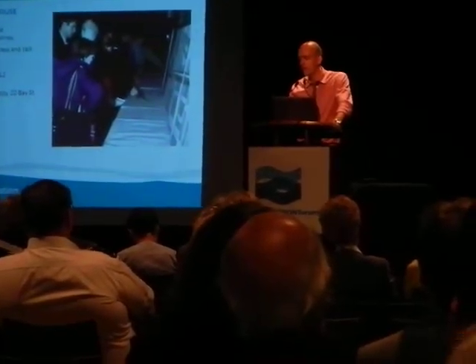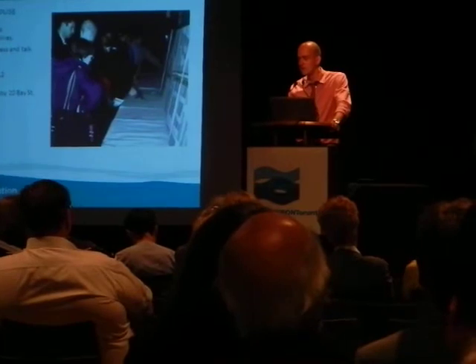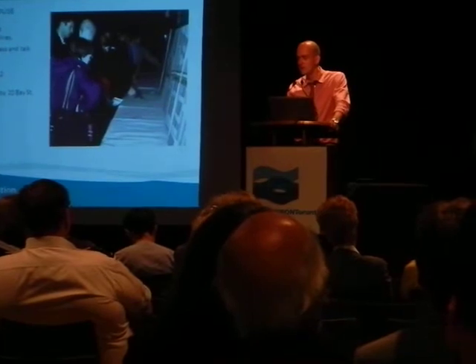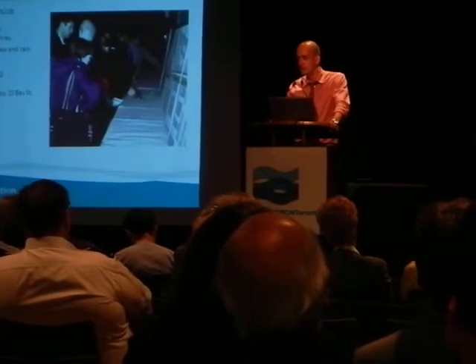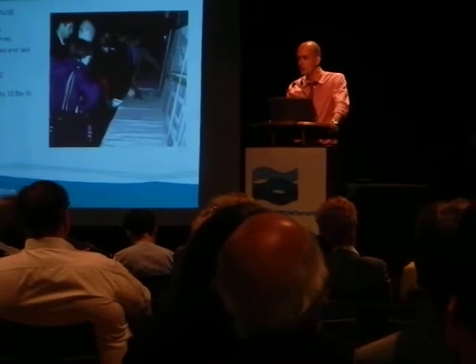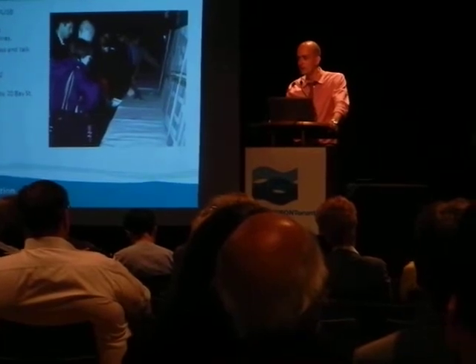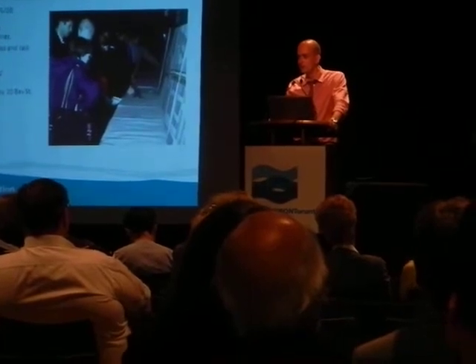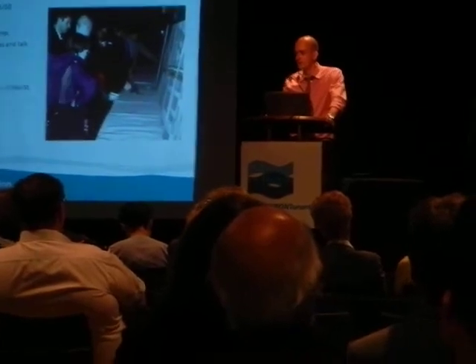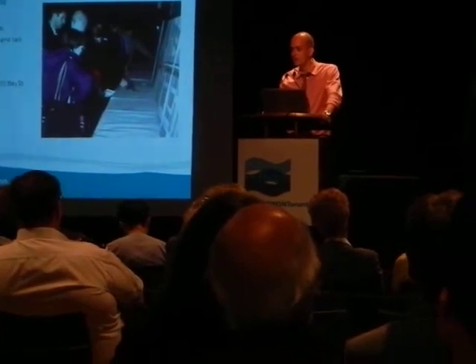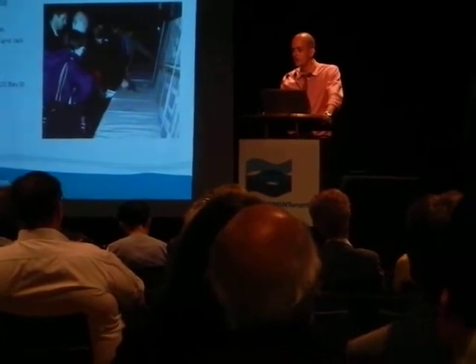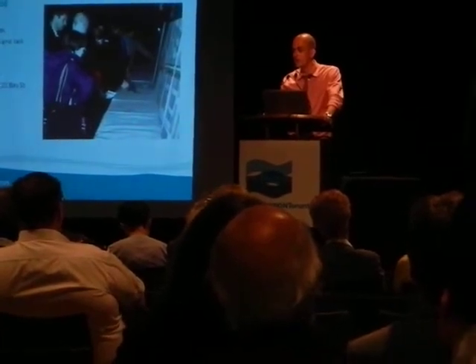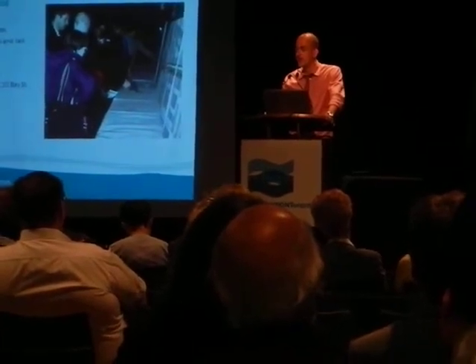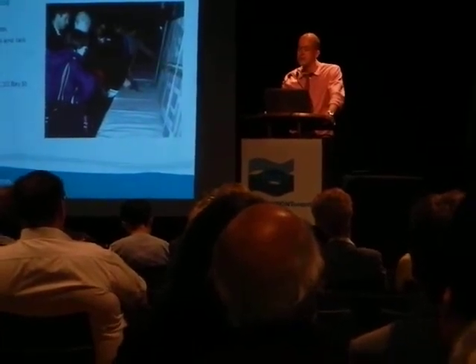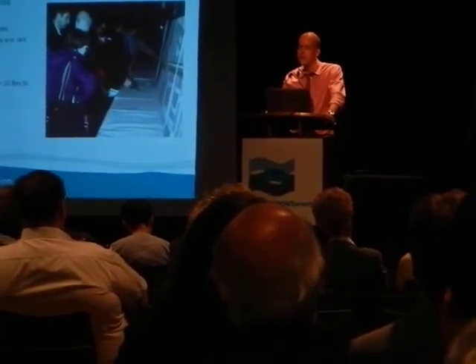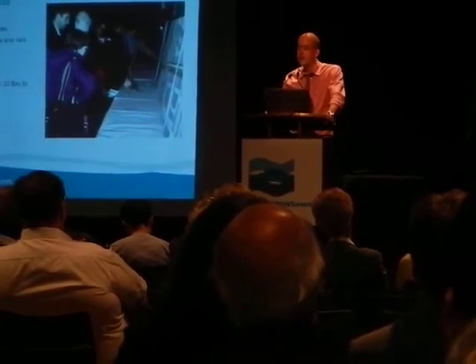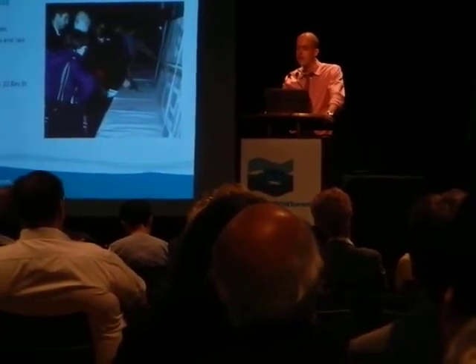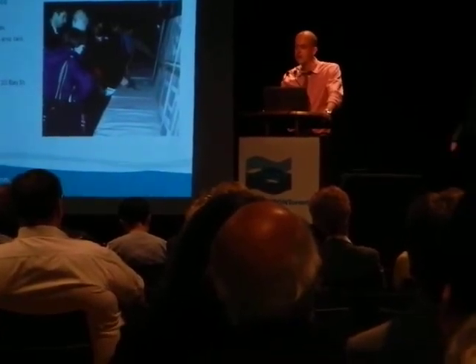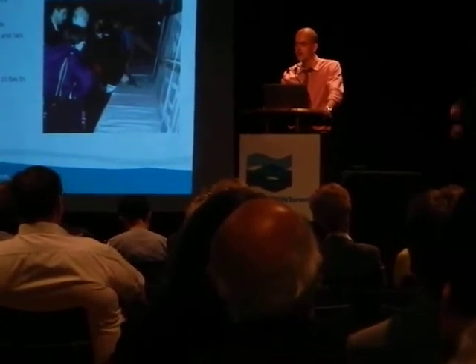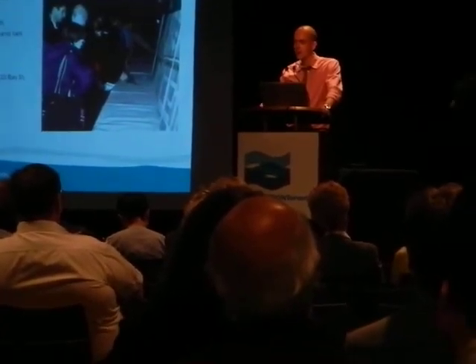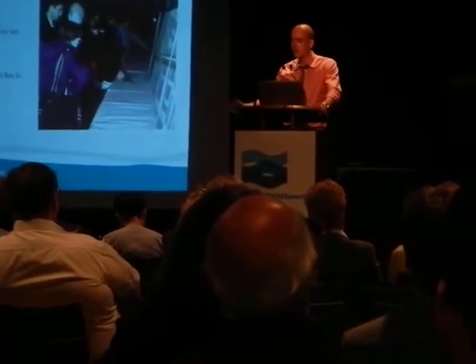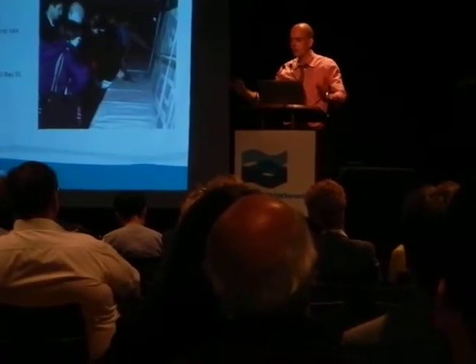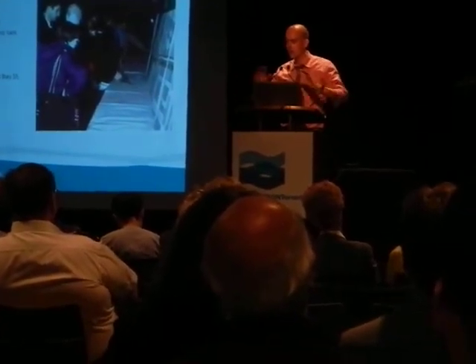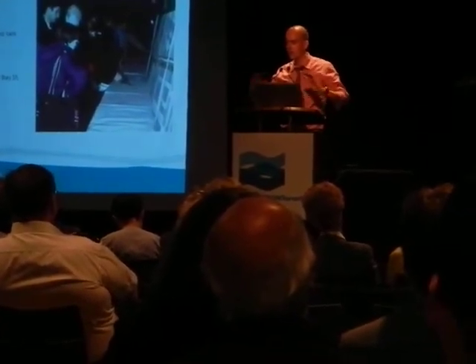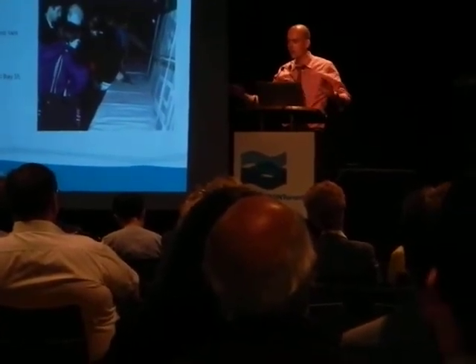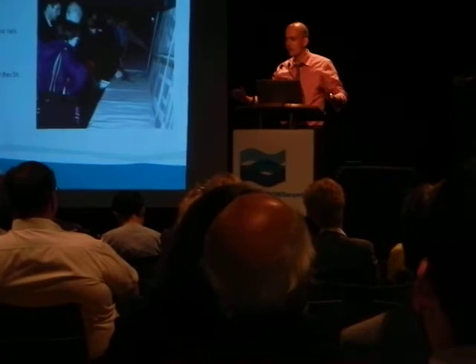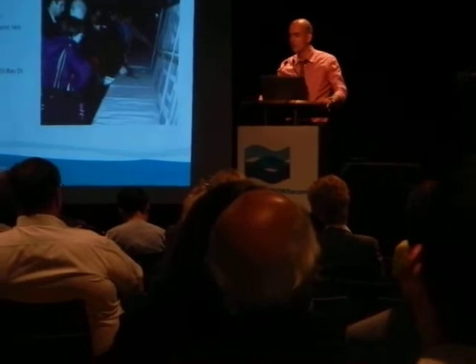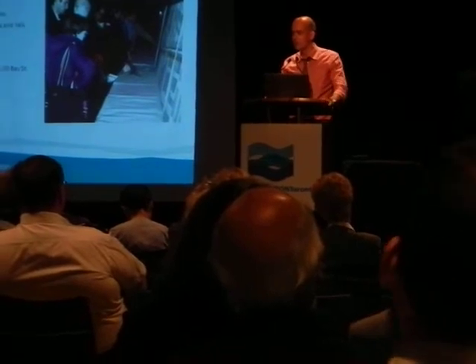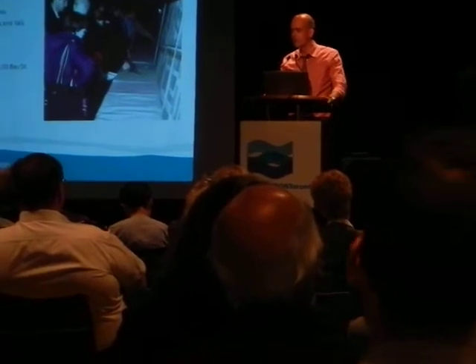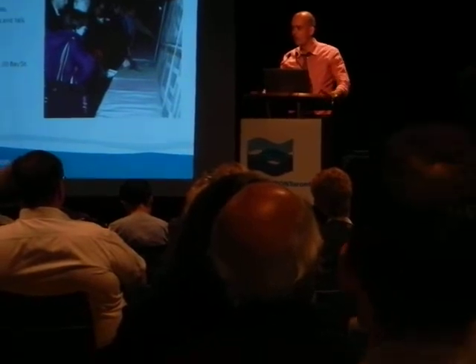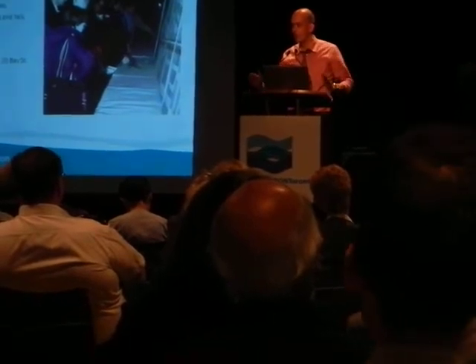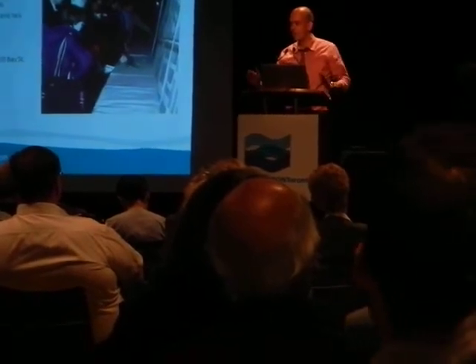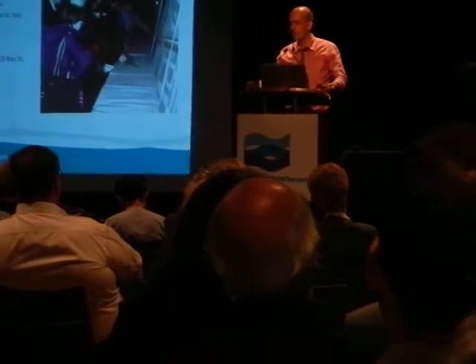So this will also actually function as a drainage line, so the water sheets off and runs into this.